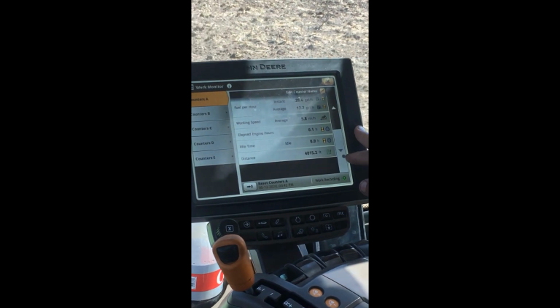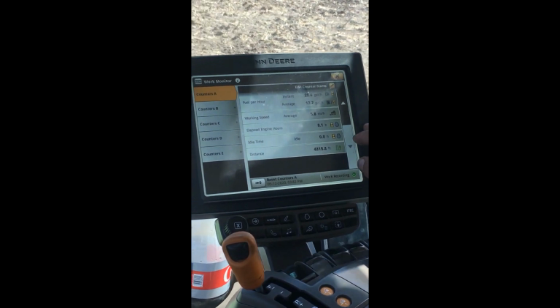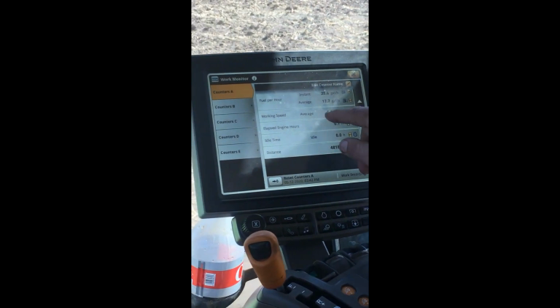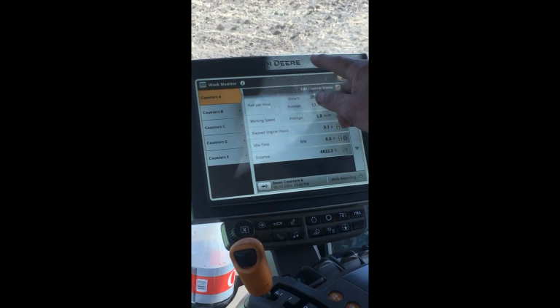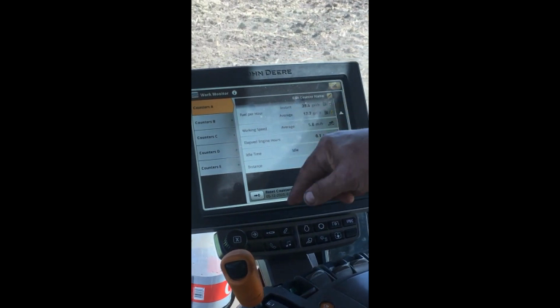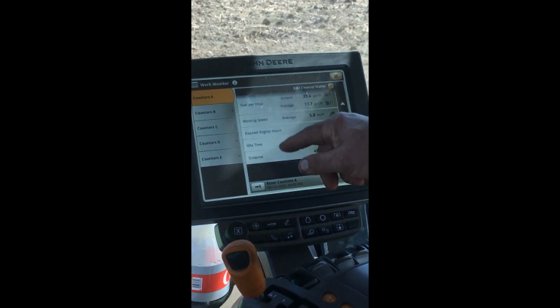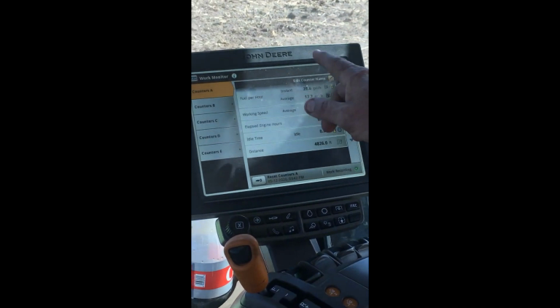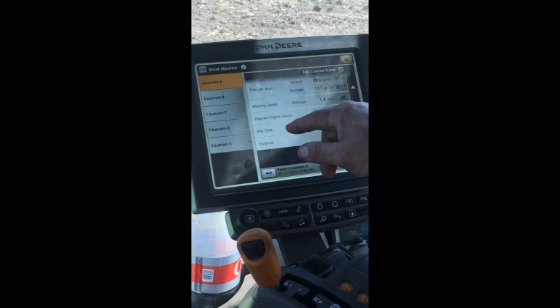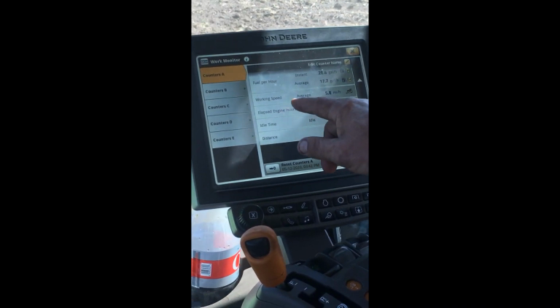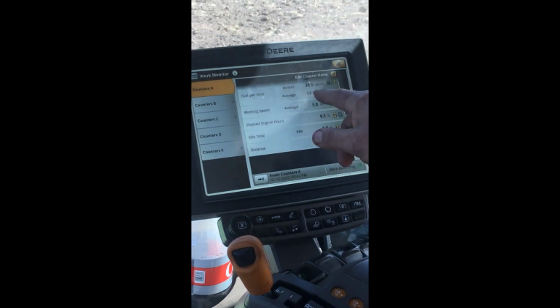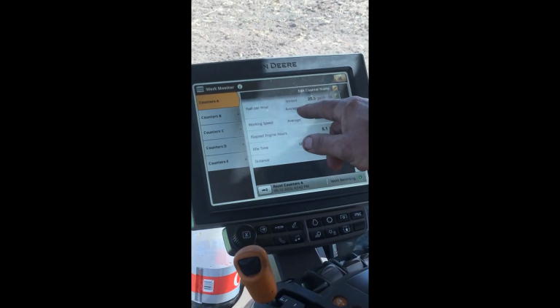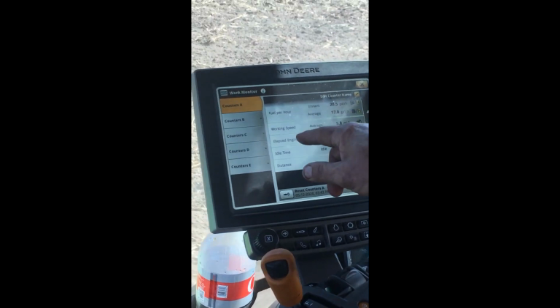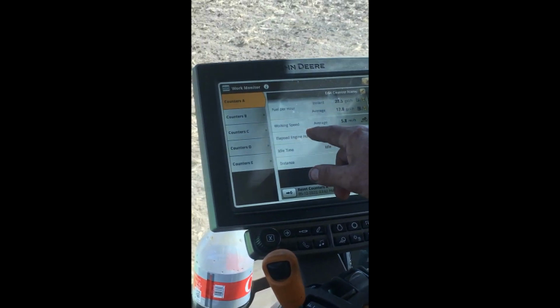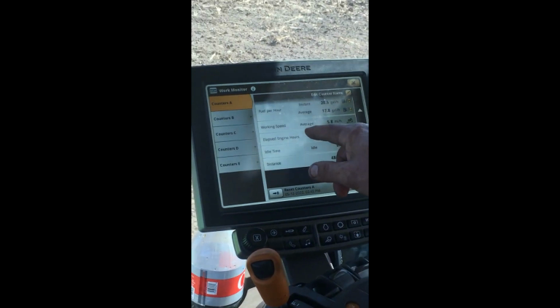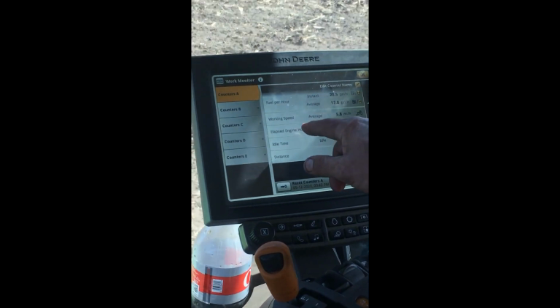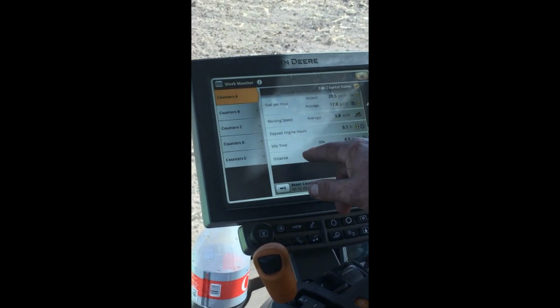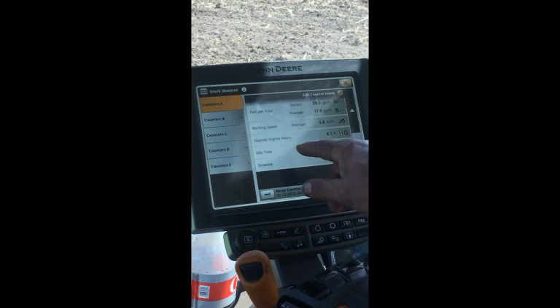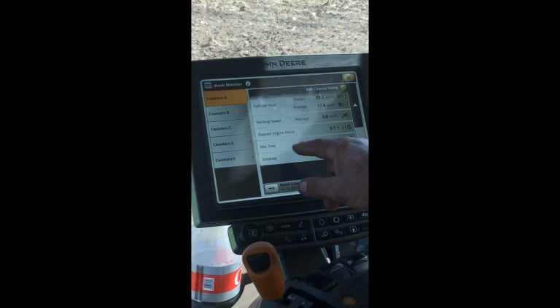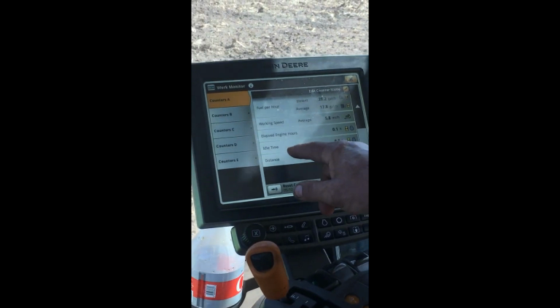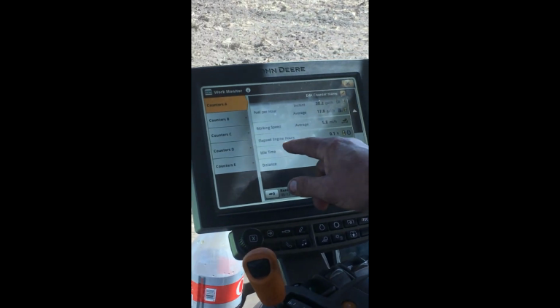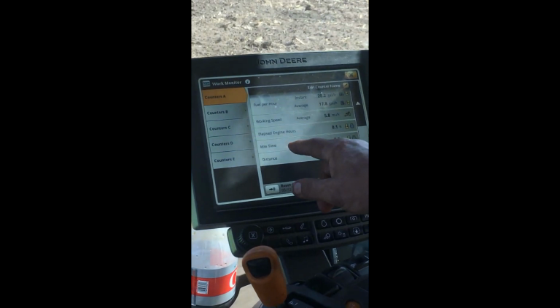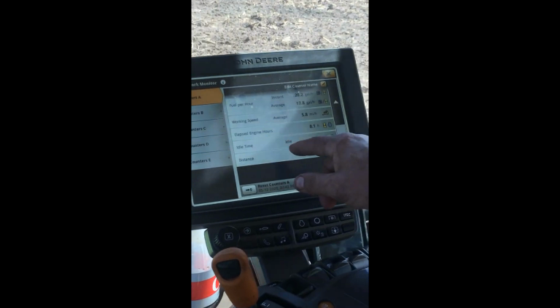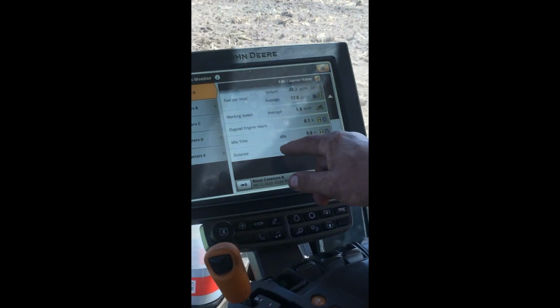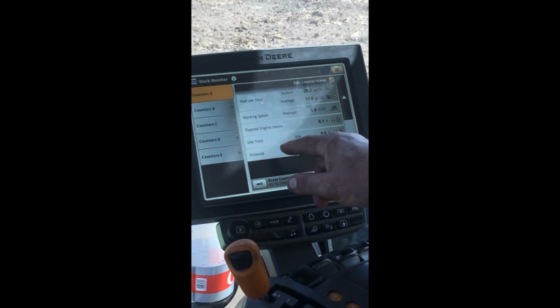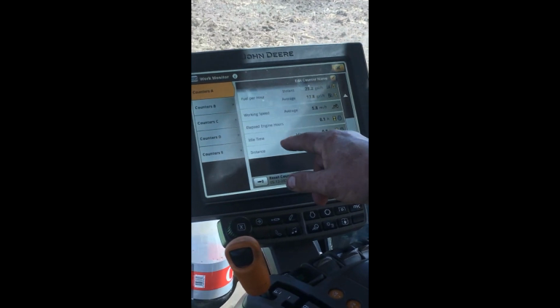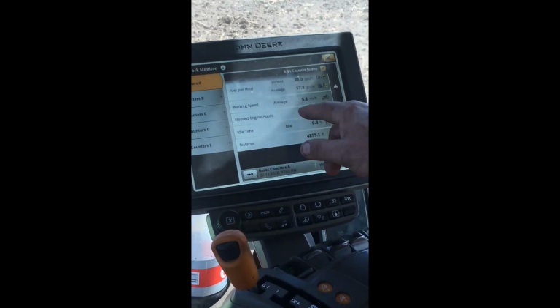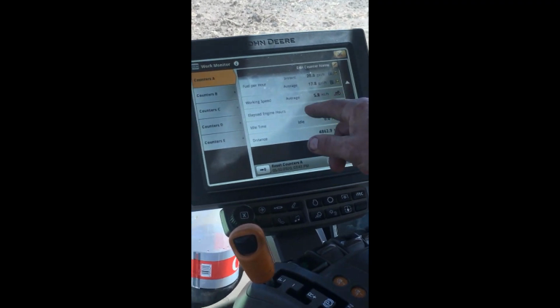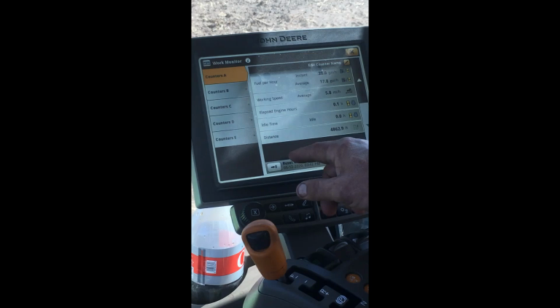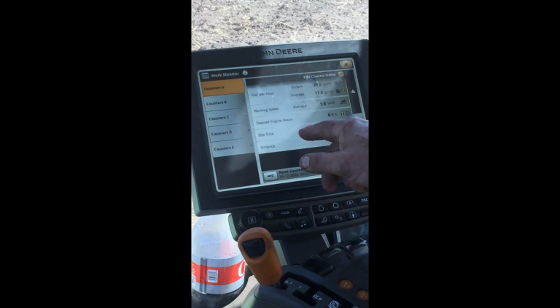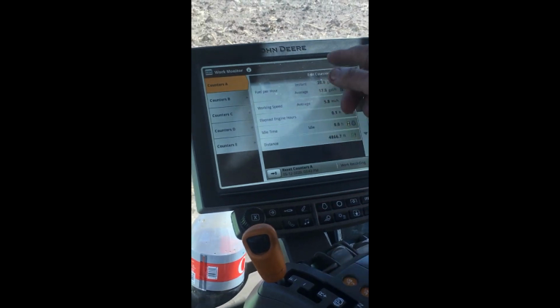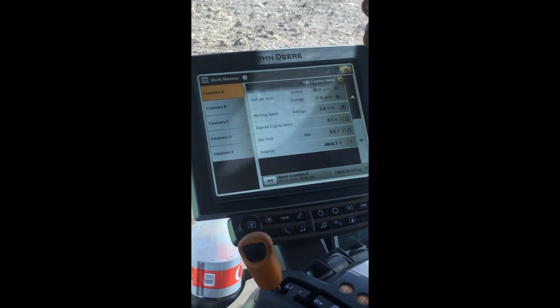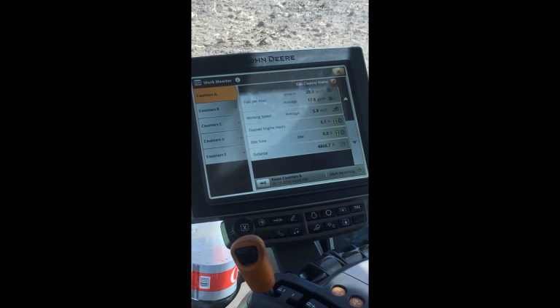Fuel per hour, working speed, engine hours, idle time, and distance. Everything you want to know.